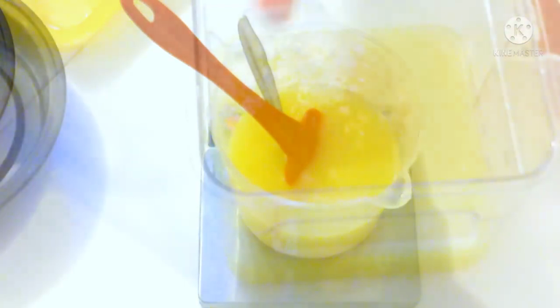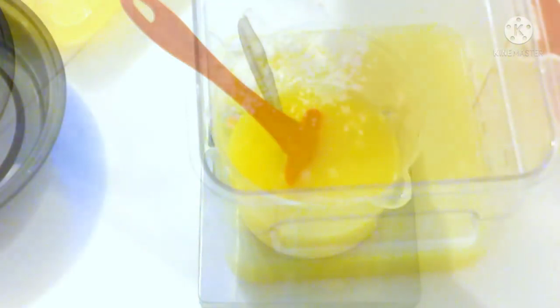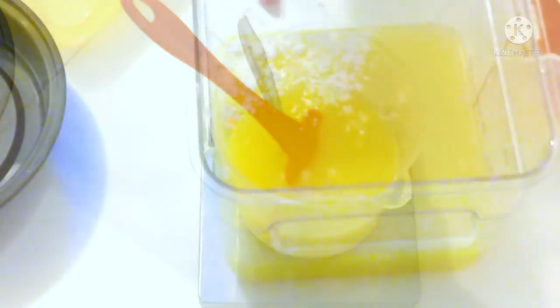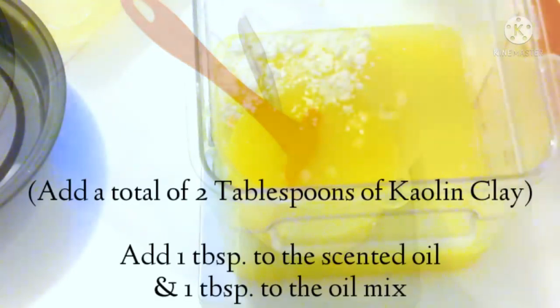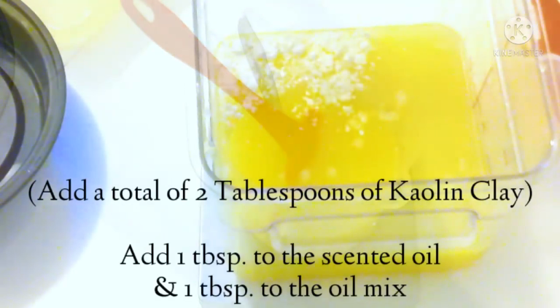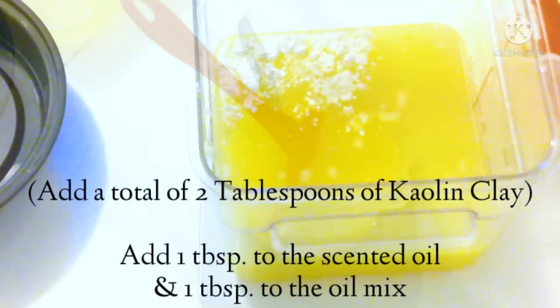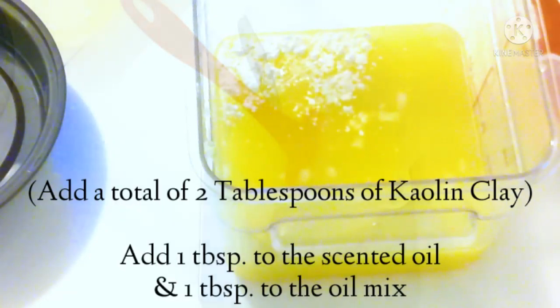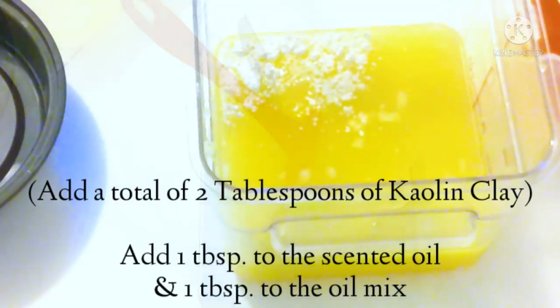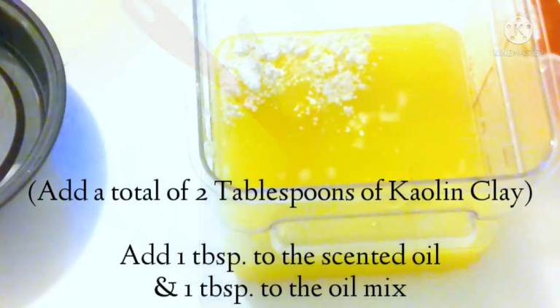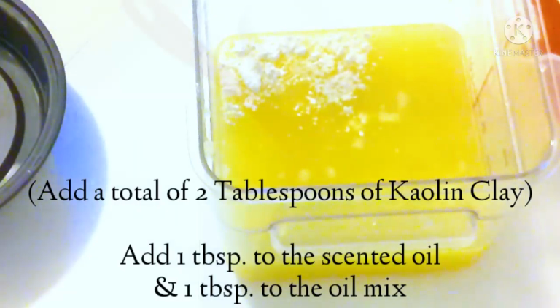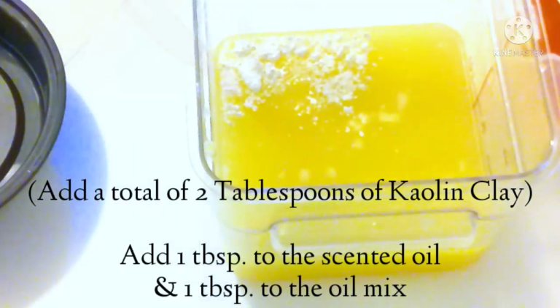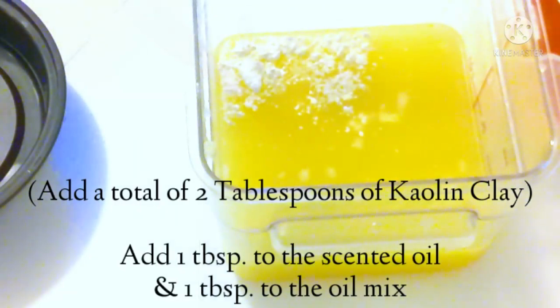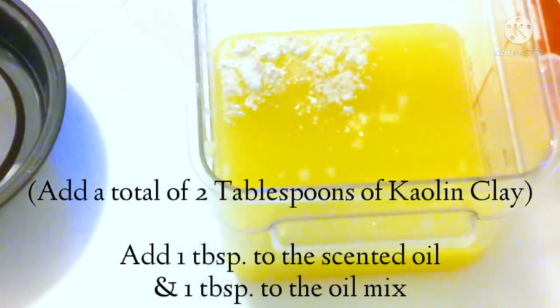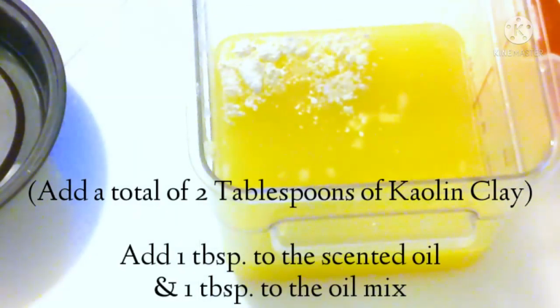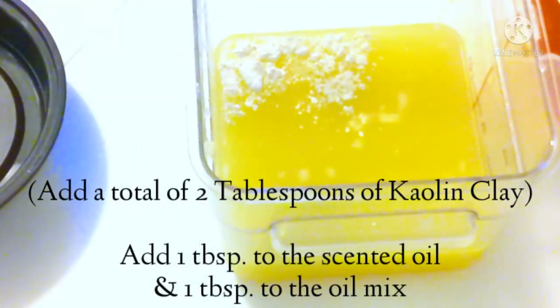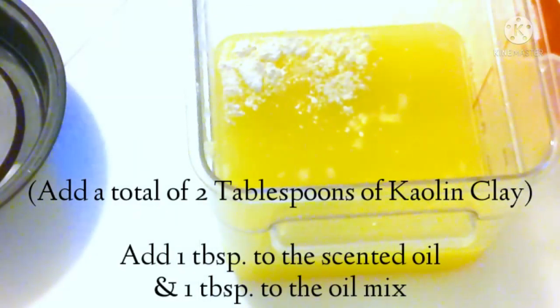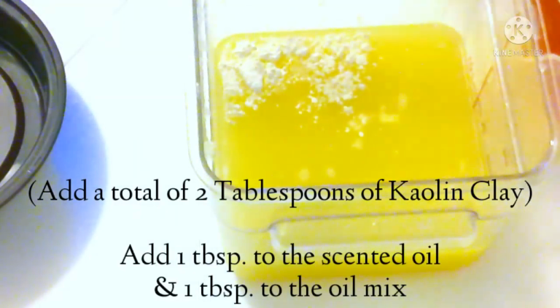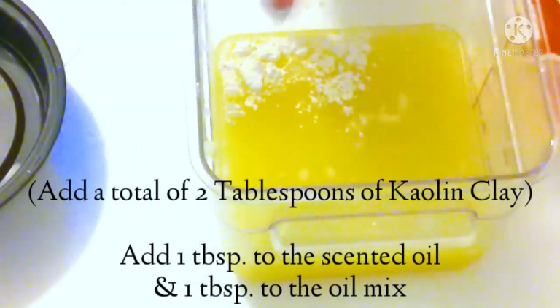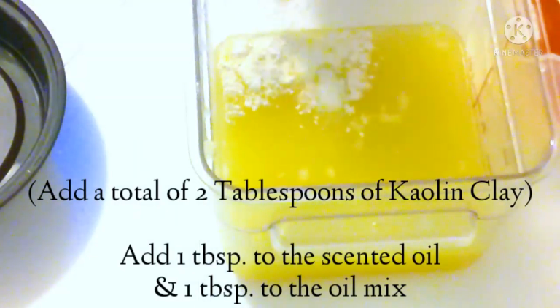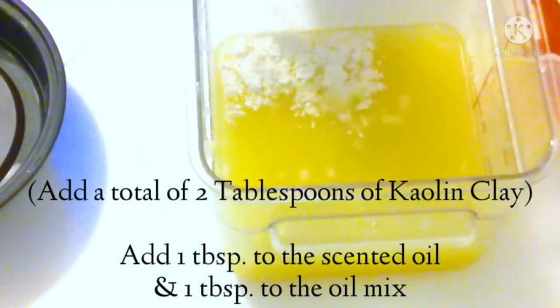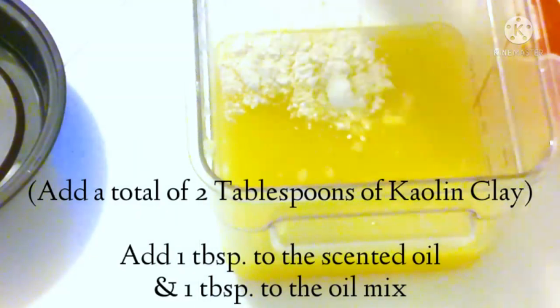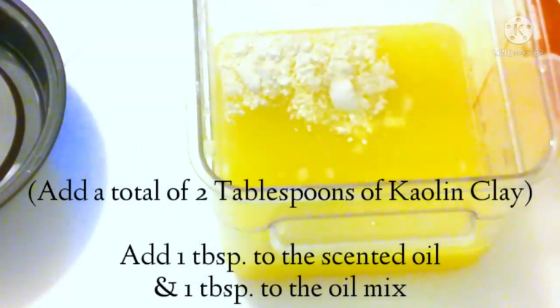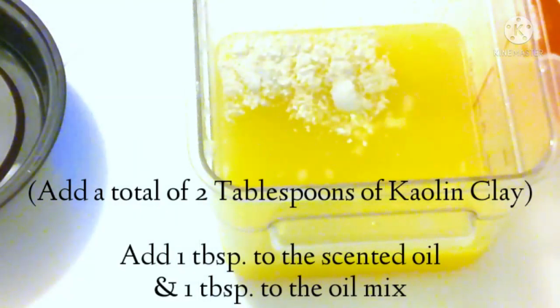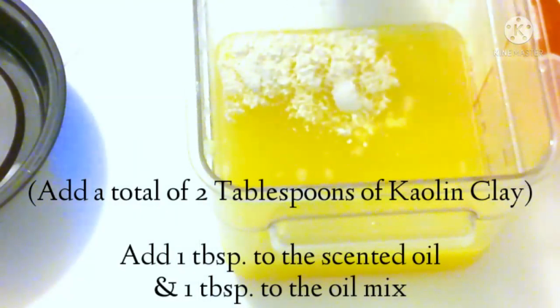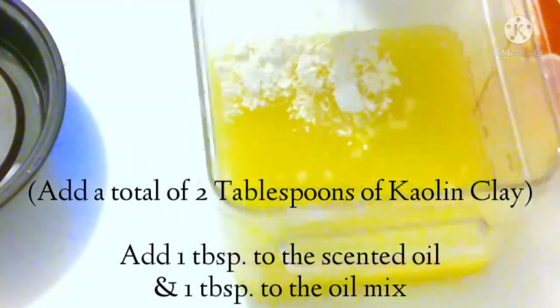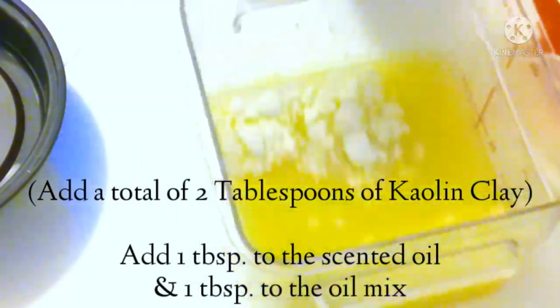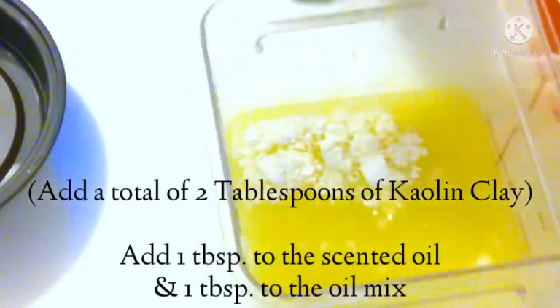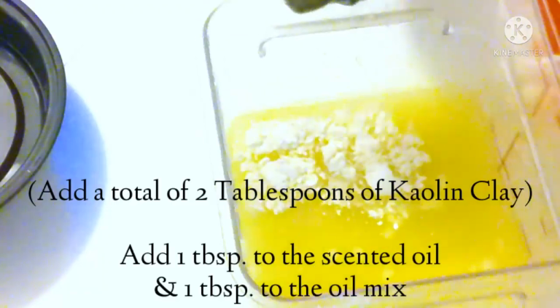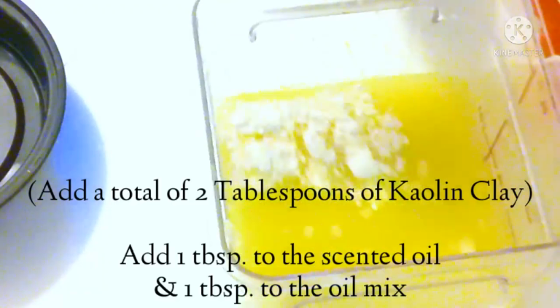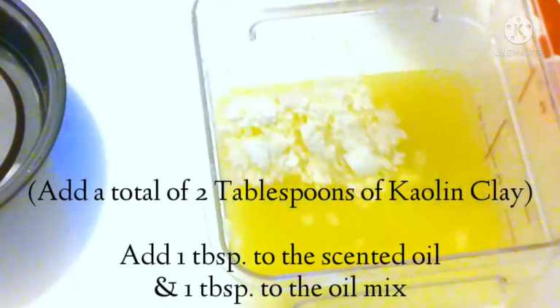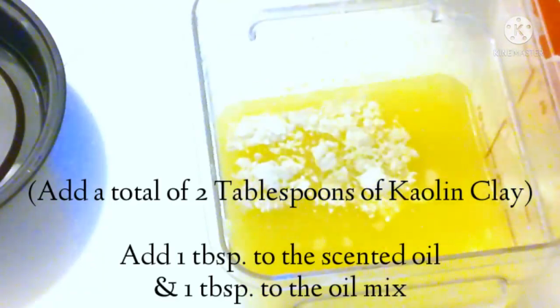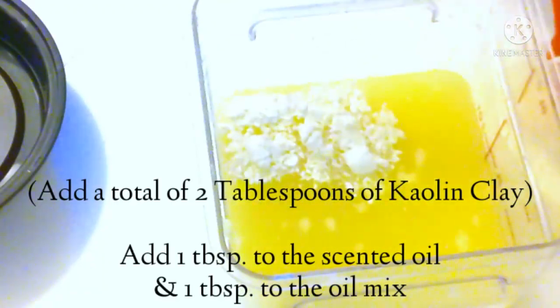In the pot of oil, you're going to add one big tablespoon of kaolin clay and just mix it up with your spatula.